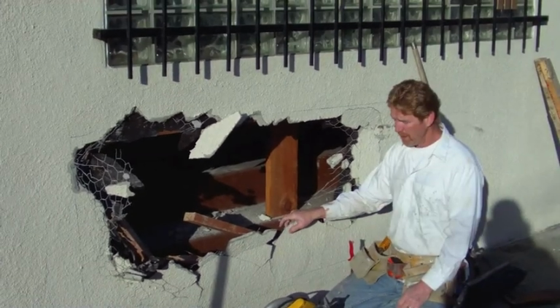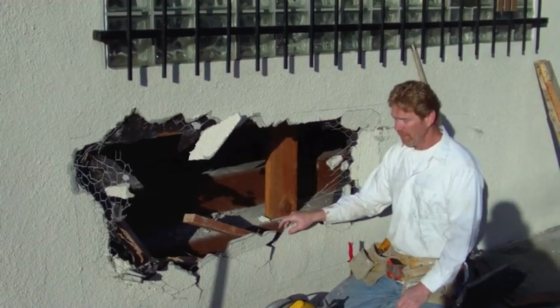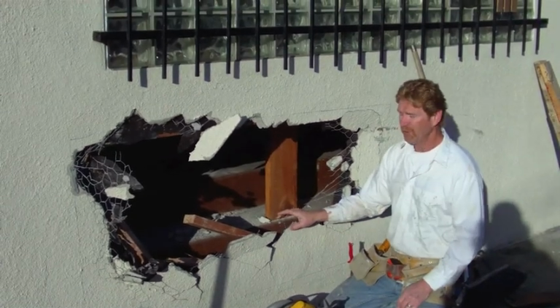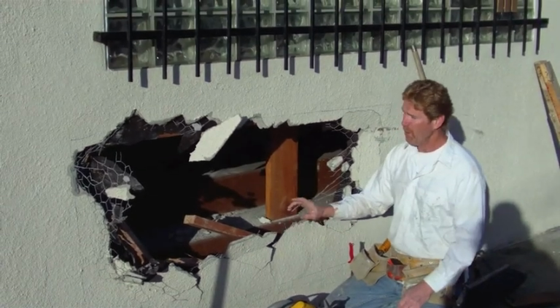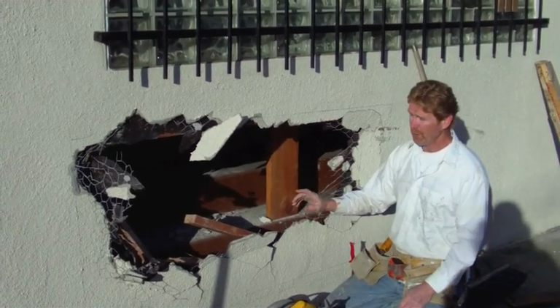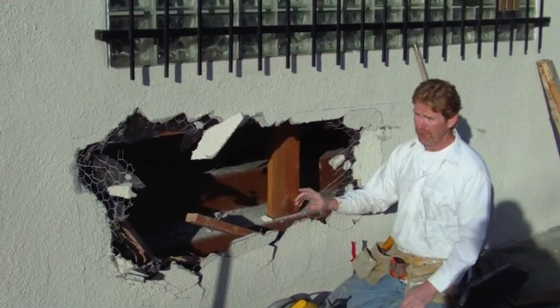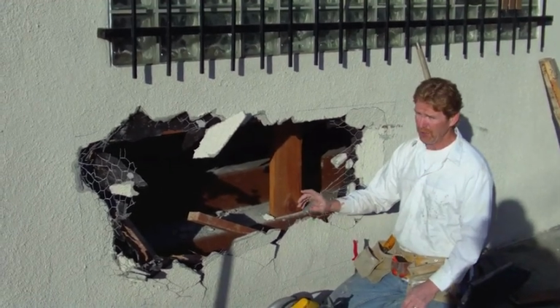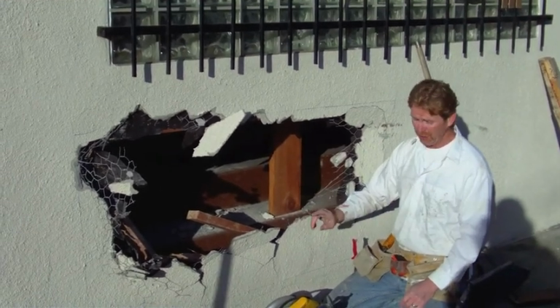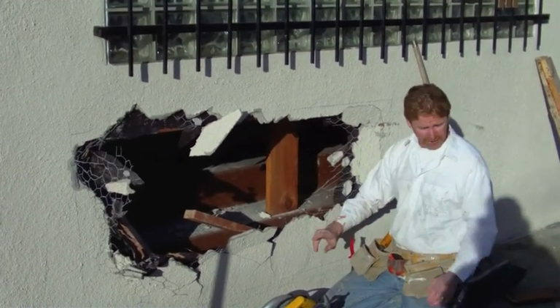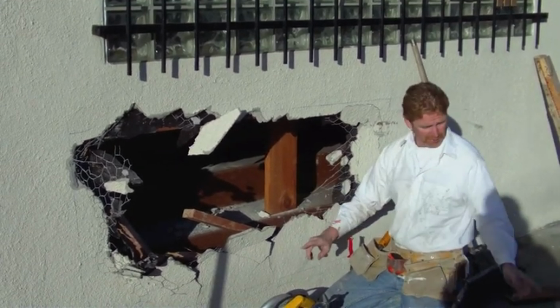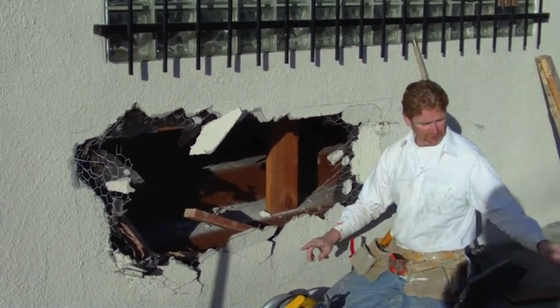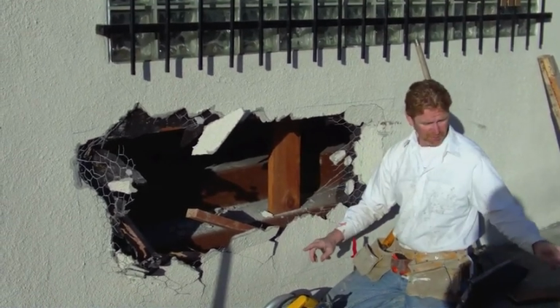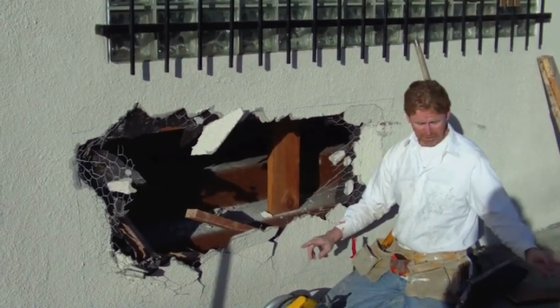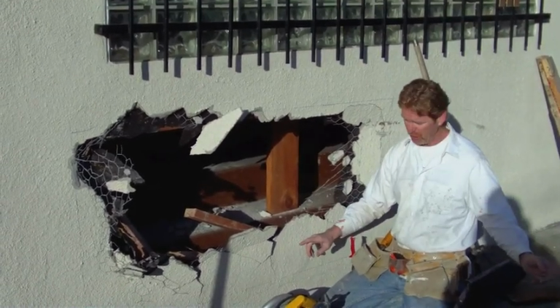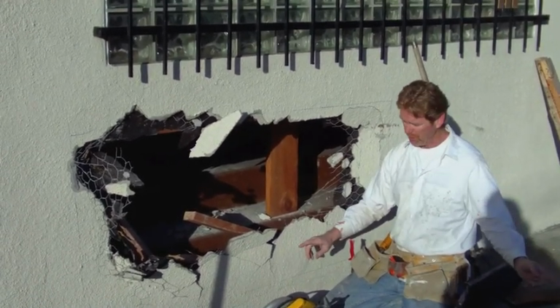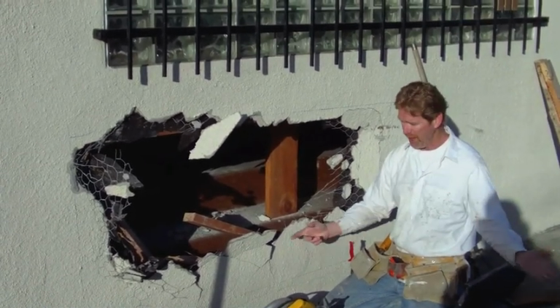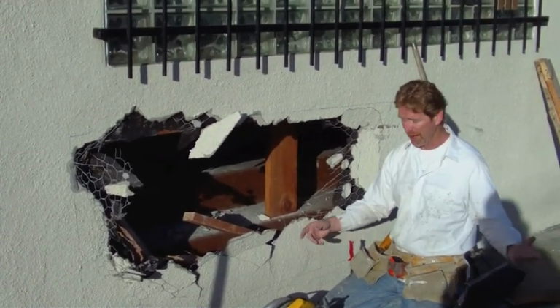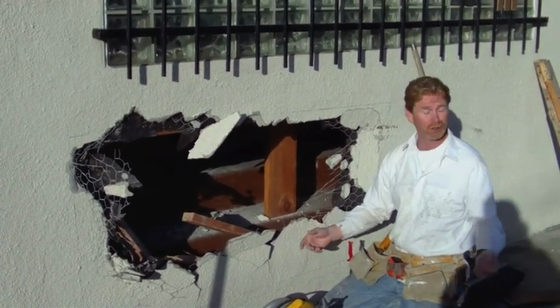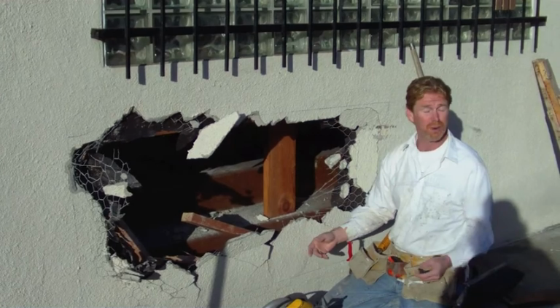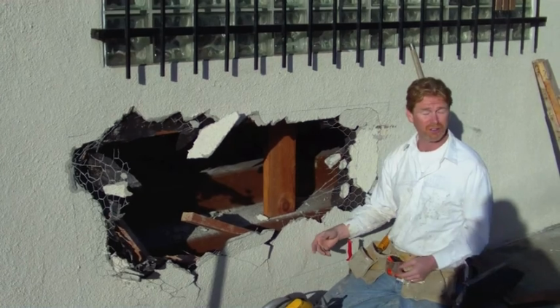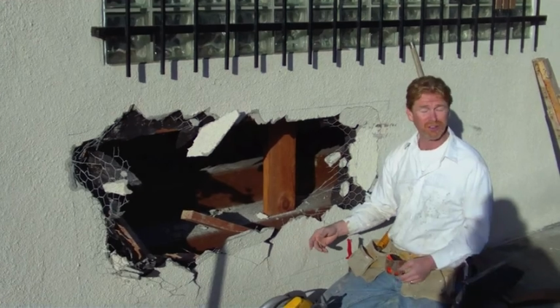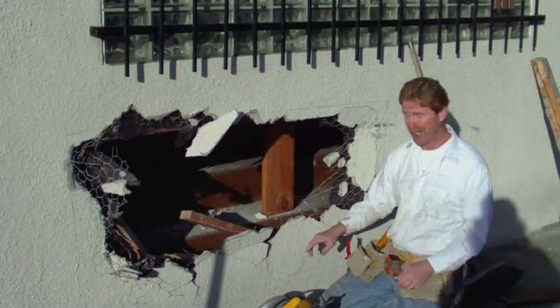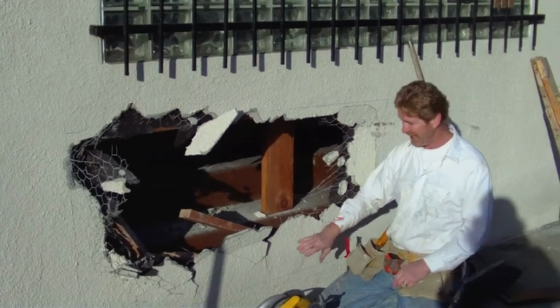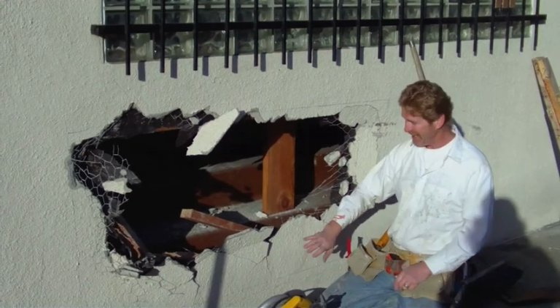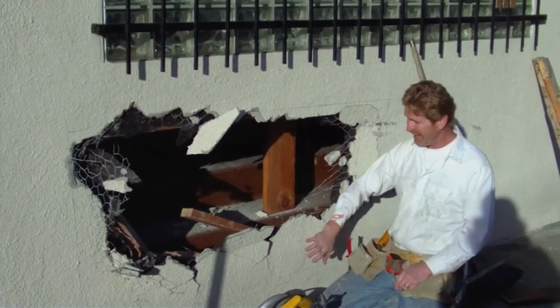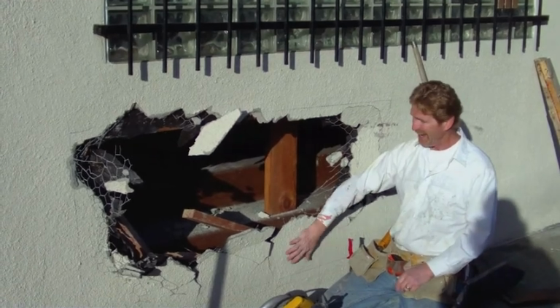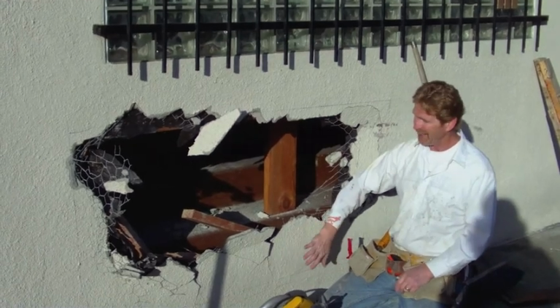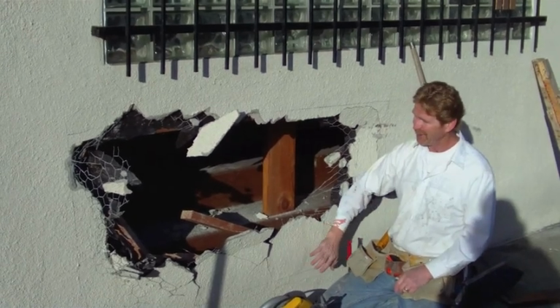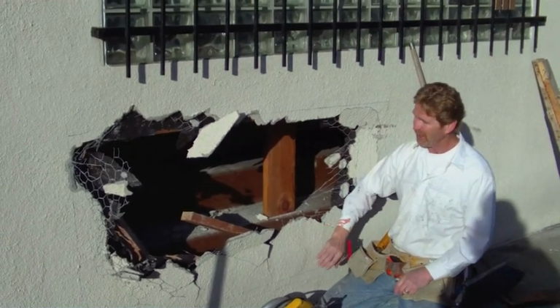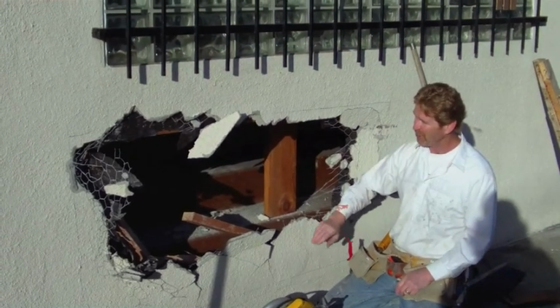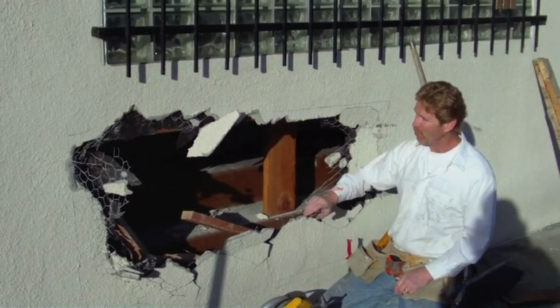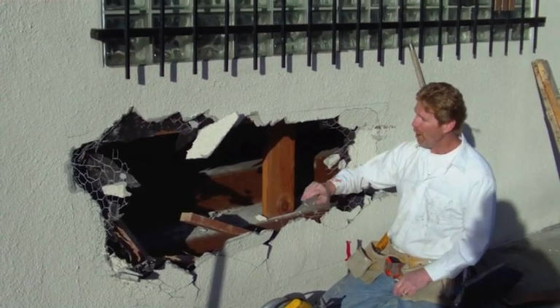First of all, what we're going to do is look like somebody jumped the curb, had a little too much to drink, and crushed this wall.